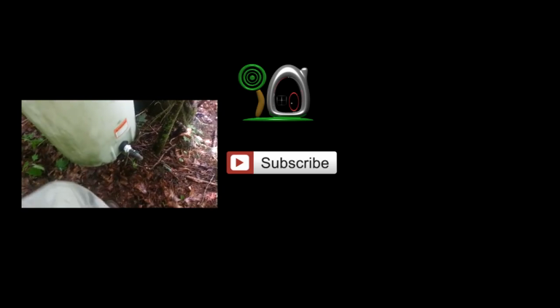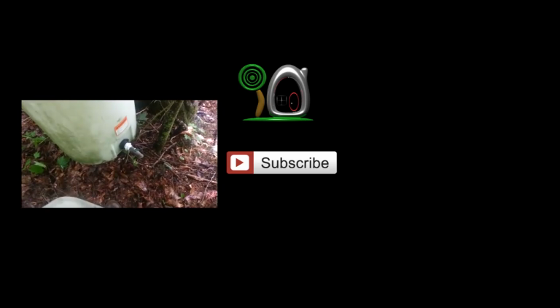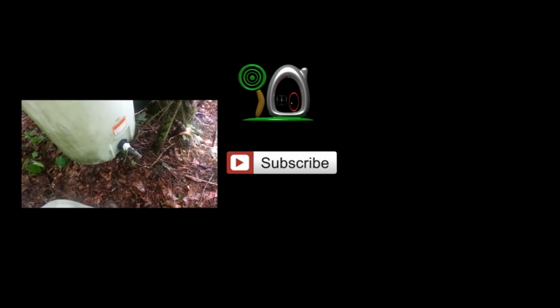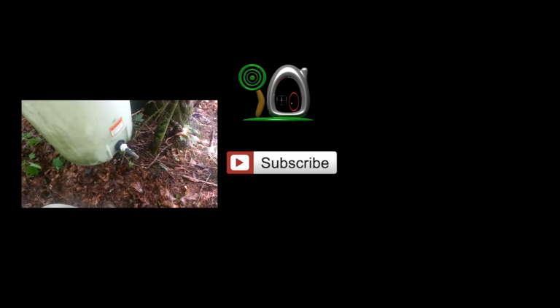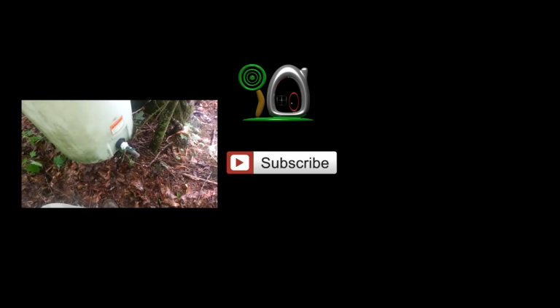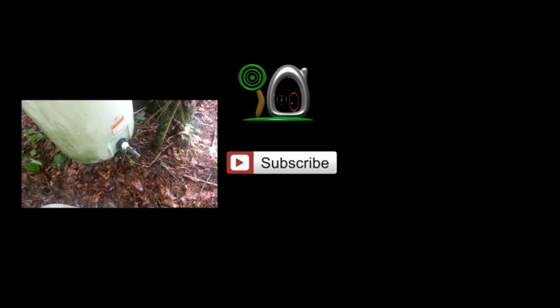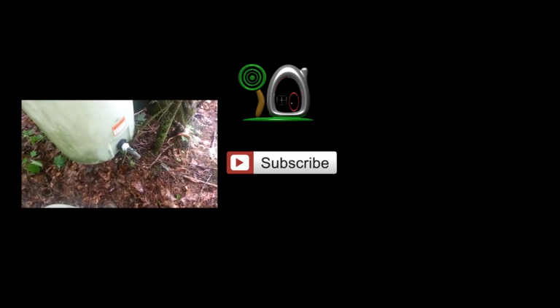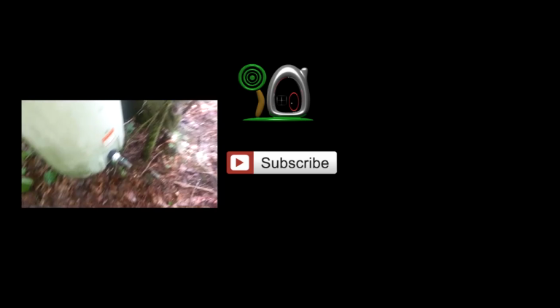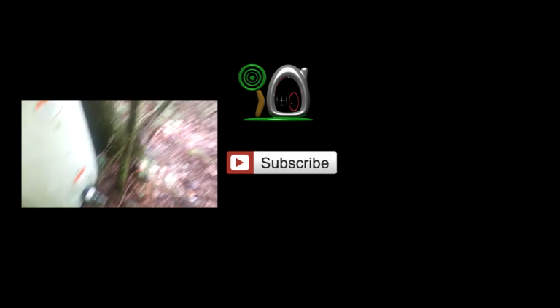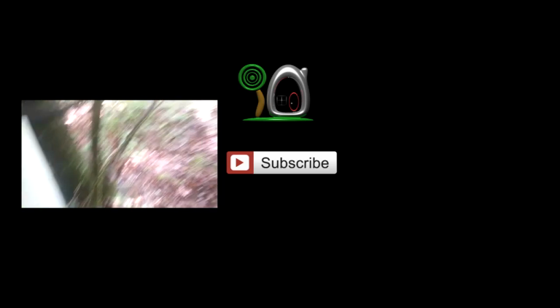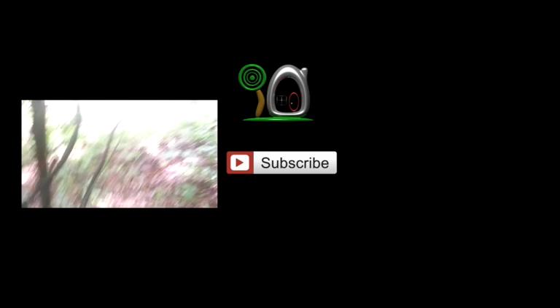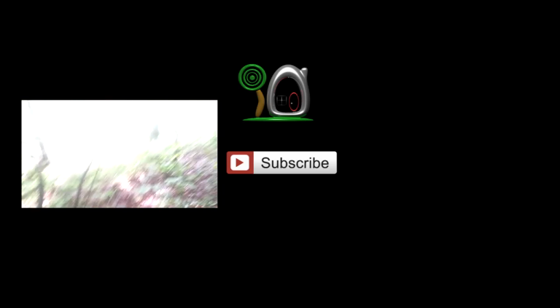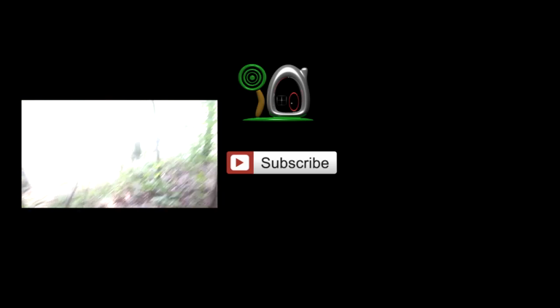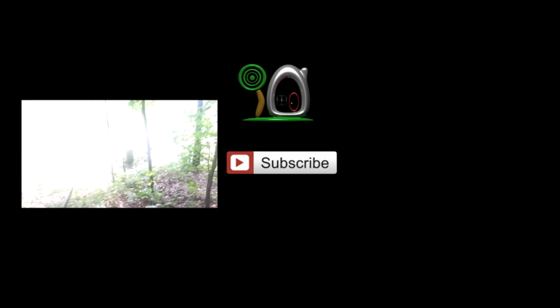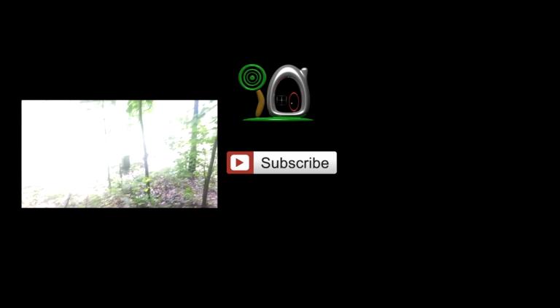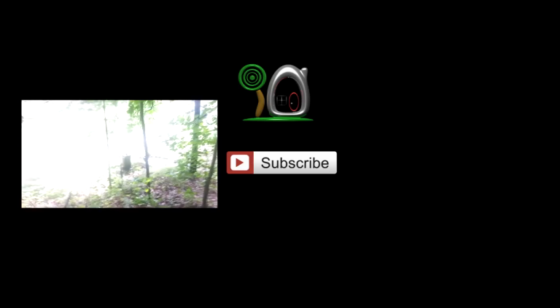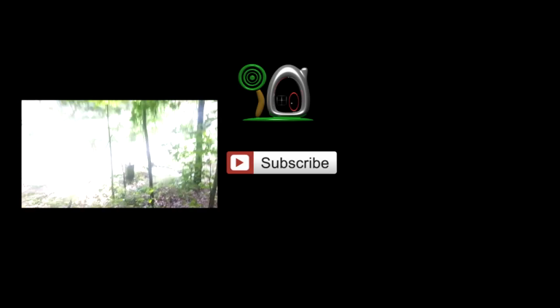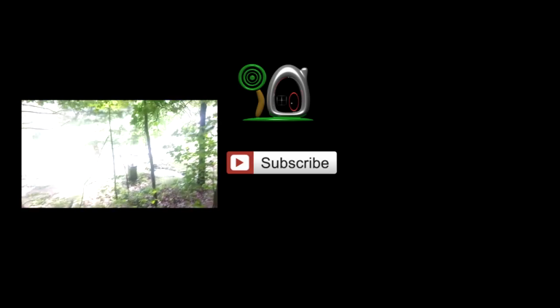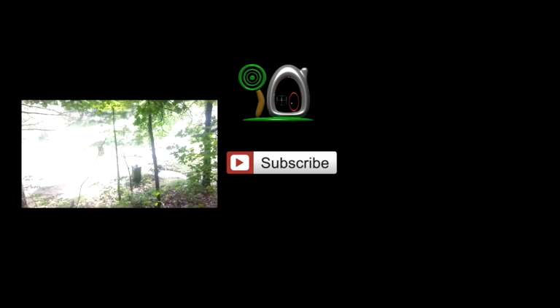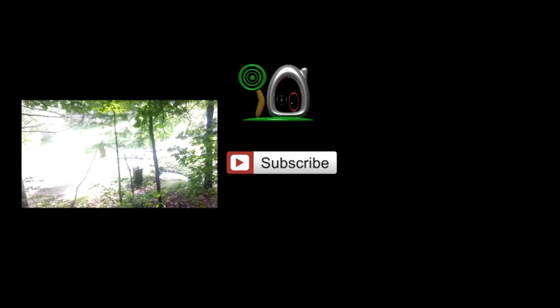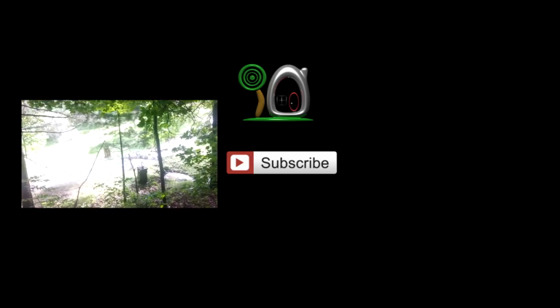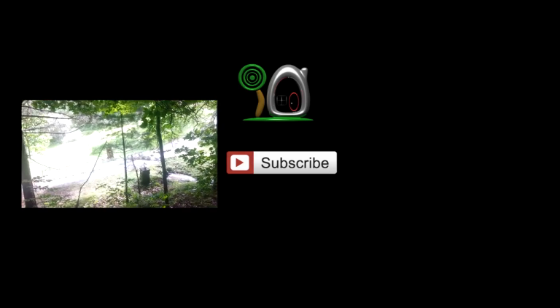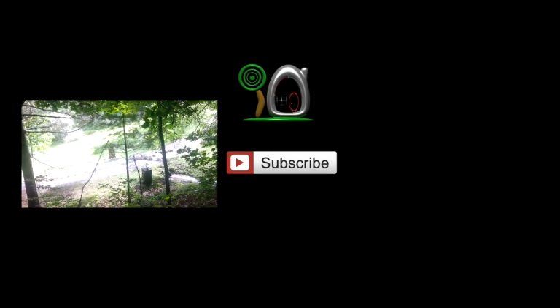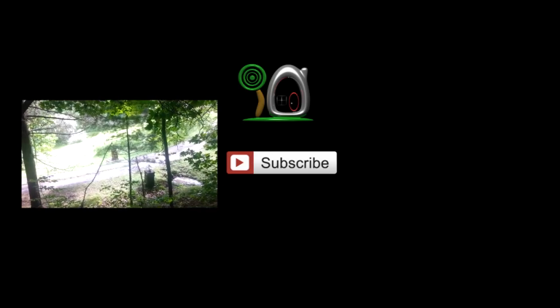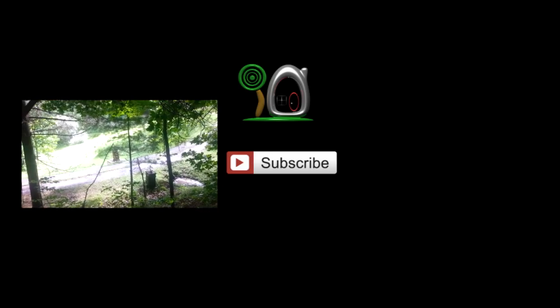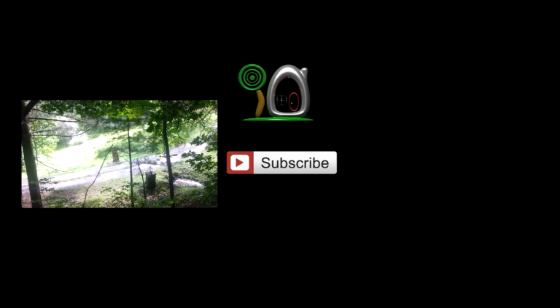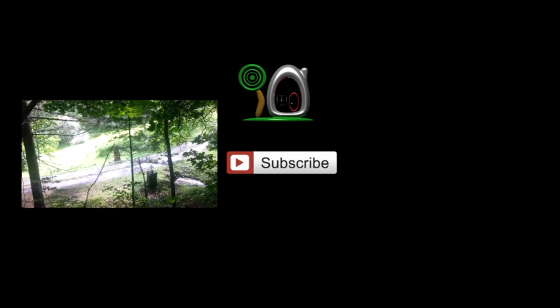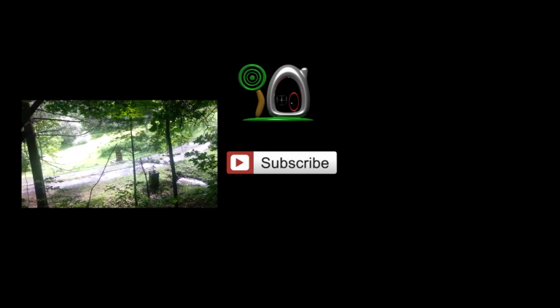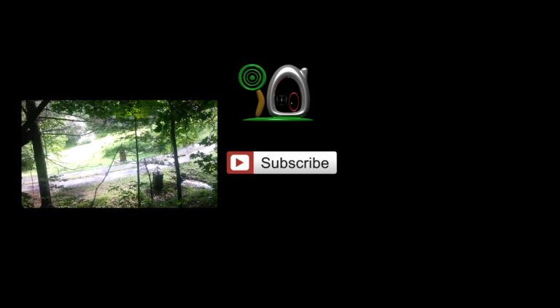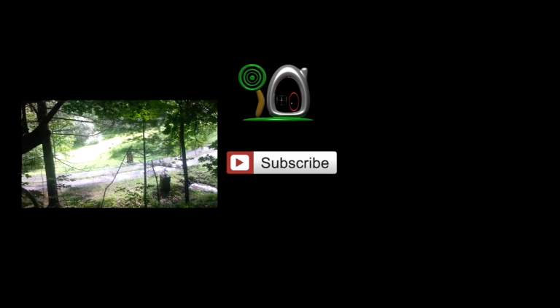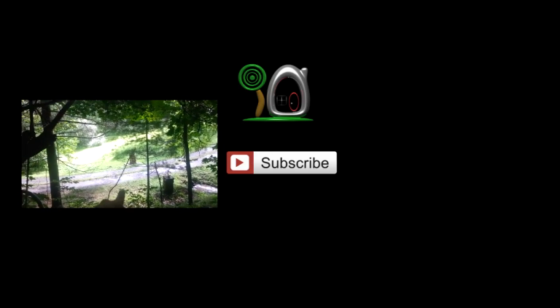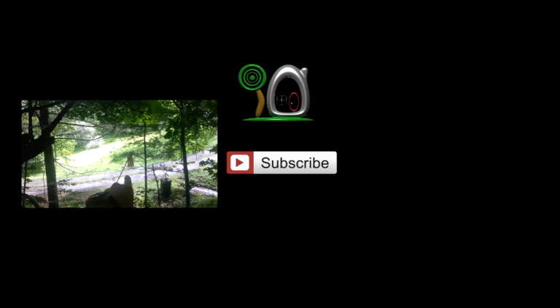Be sure to hit the thumbs up button and subscribe. I'm Seth Johnson with Landahouse and I will see you next time. Bye.